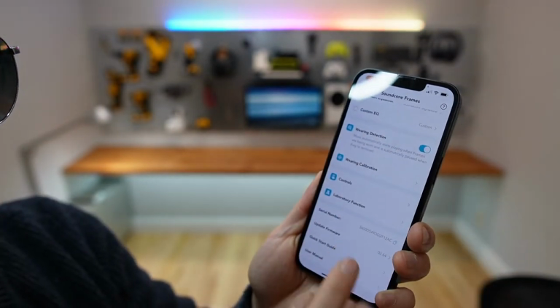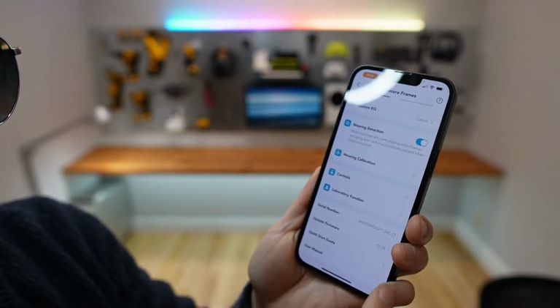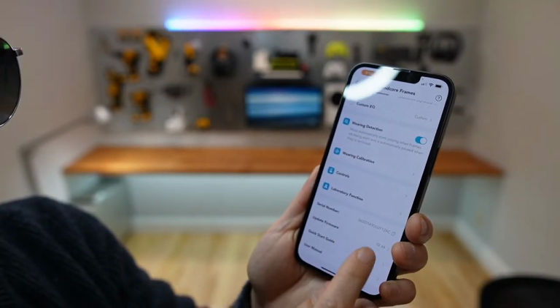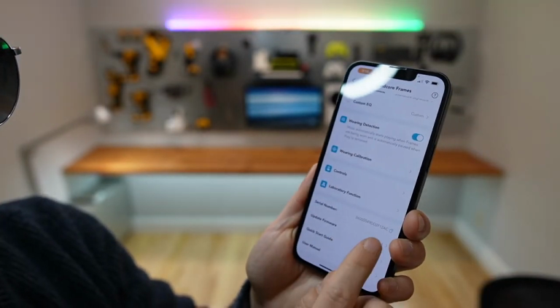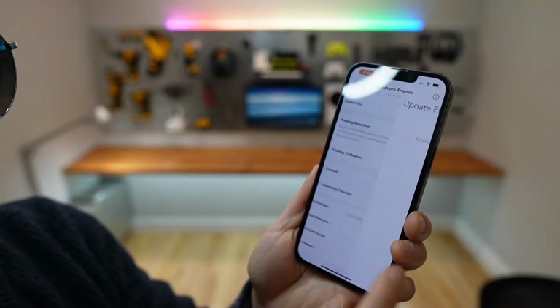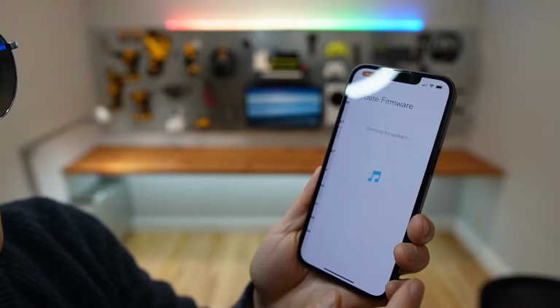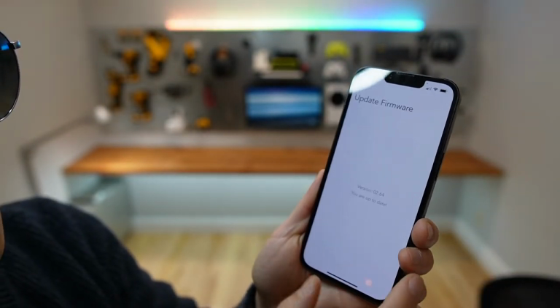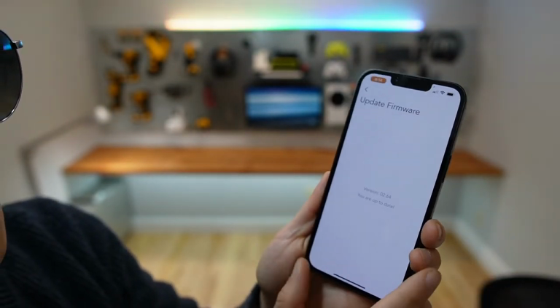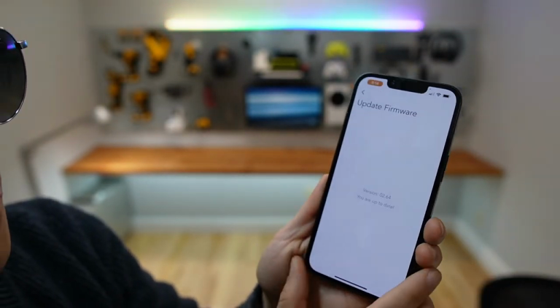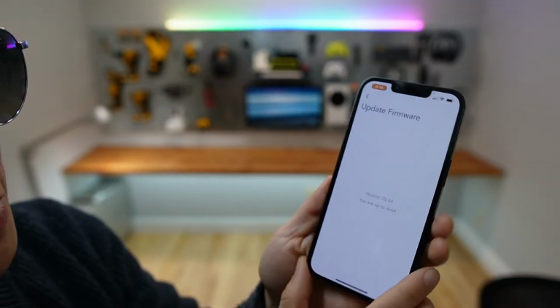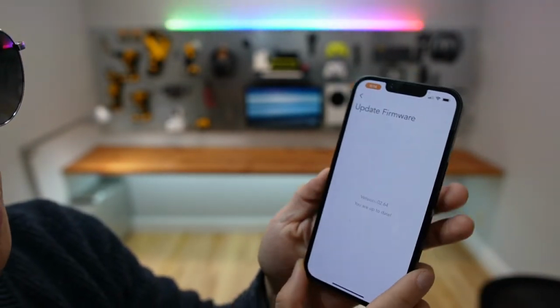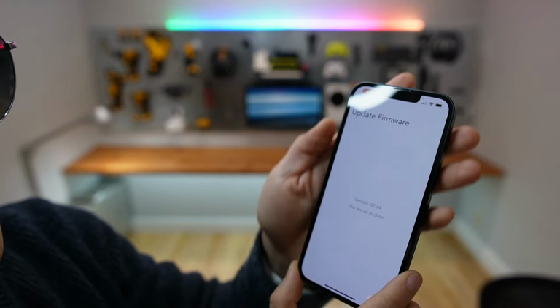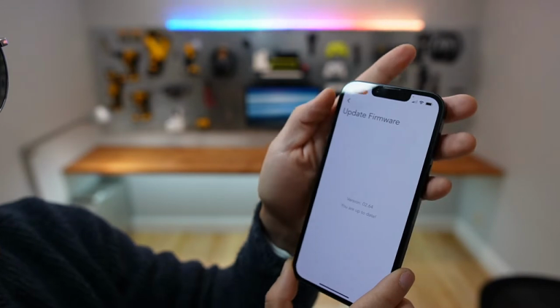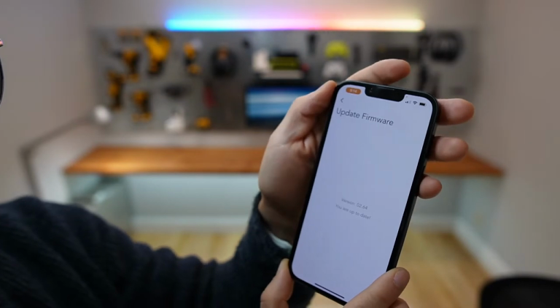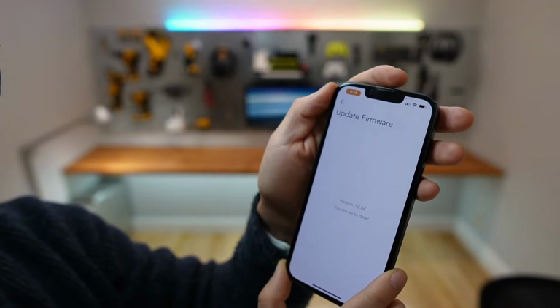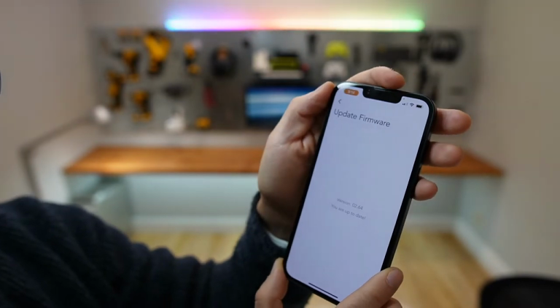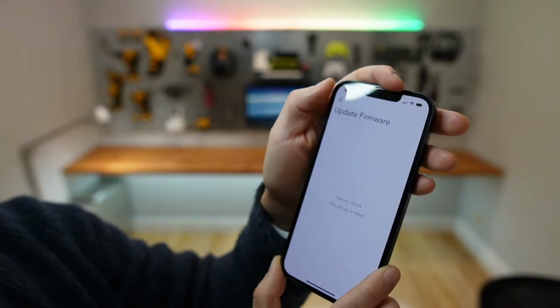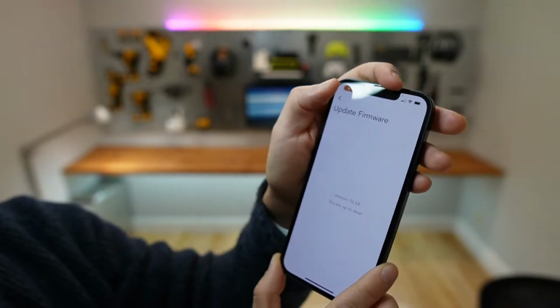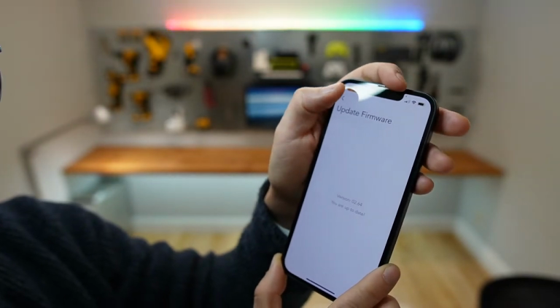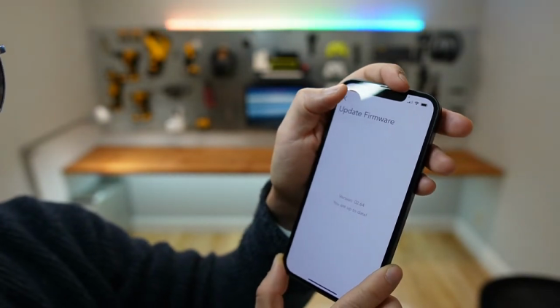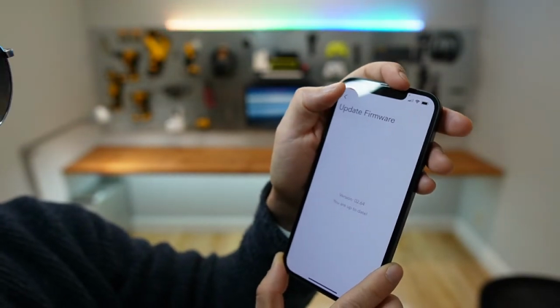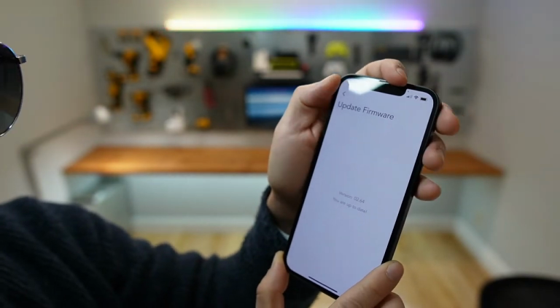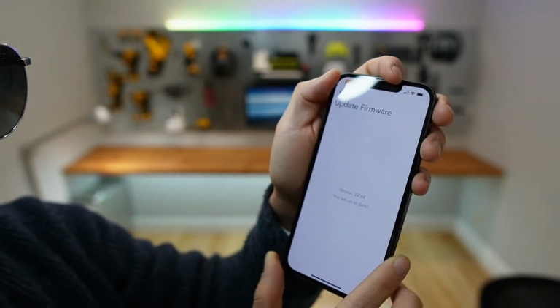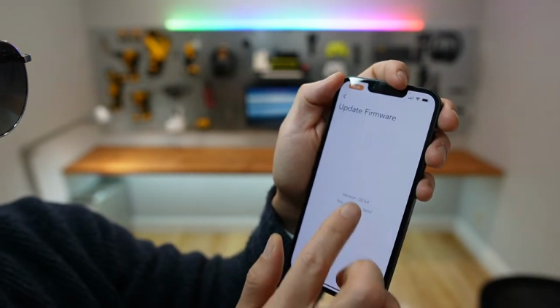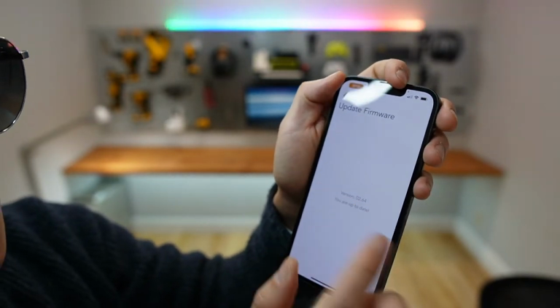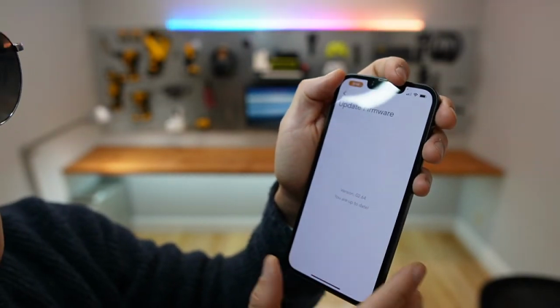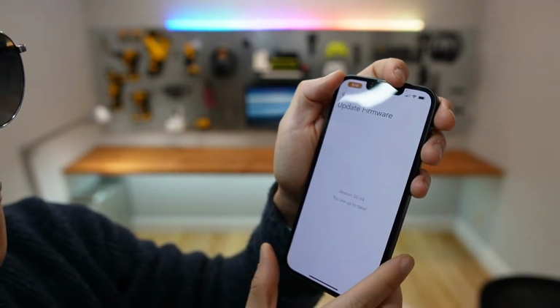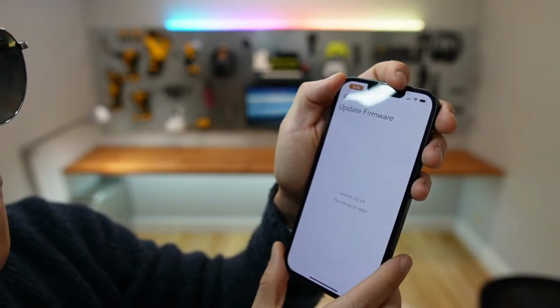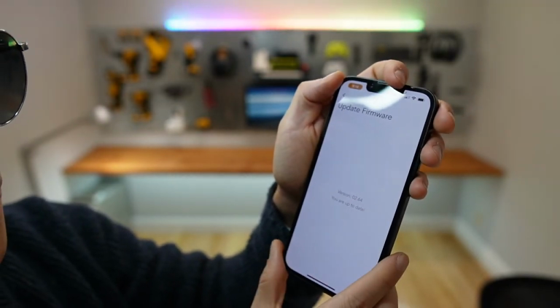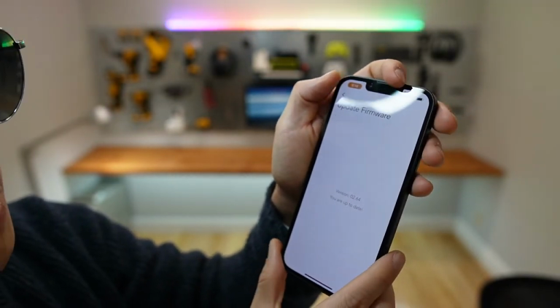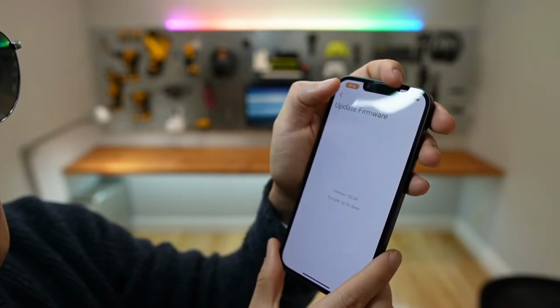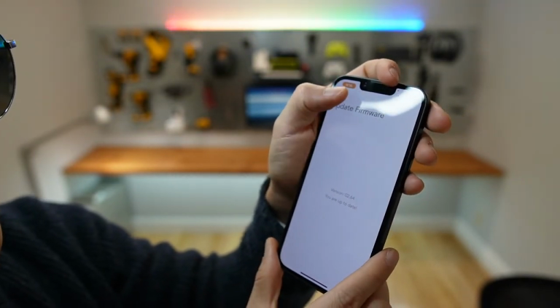There's an option to upgrade firmware — that's up to date. I'm currently using version 2.64.